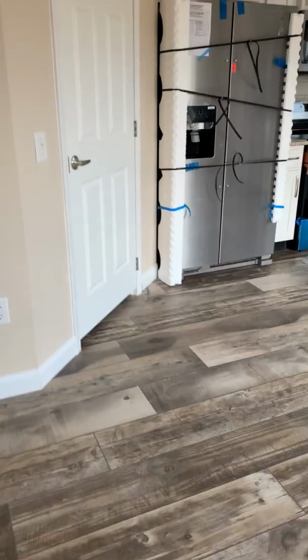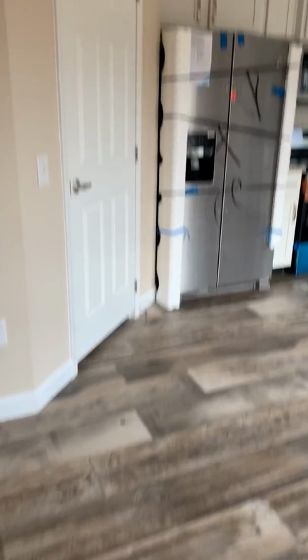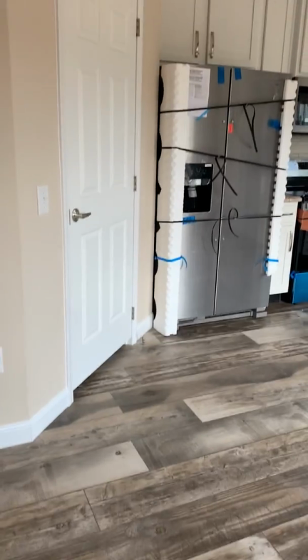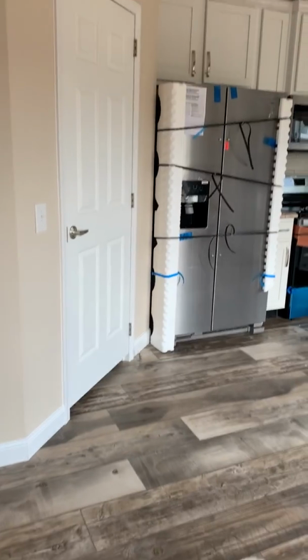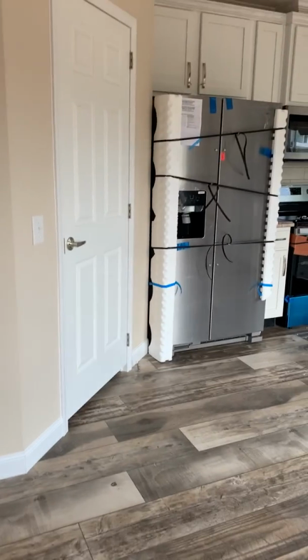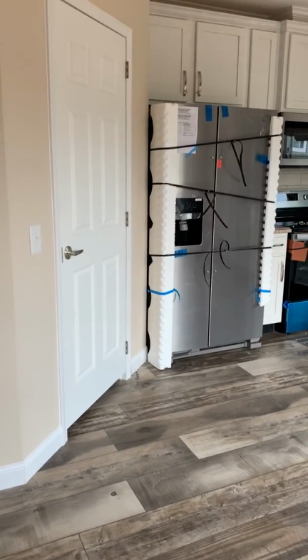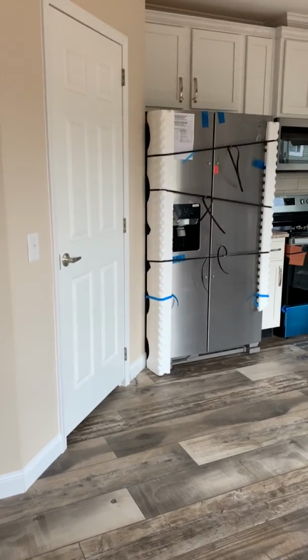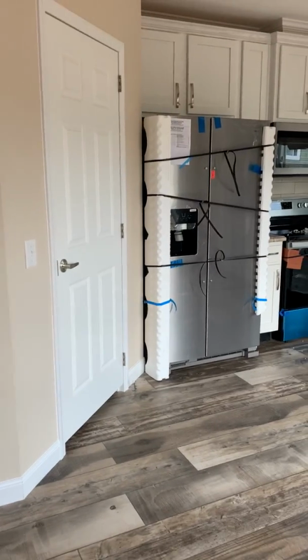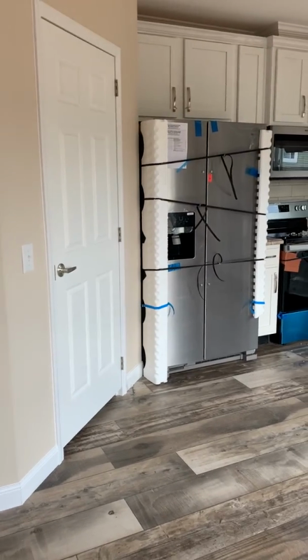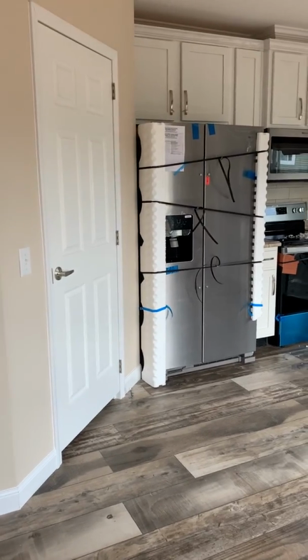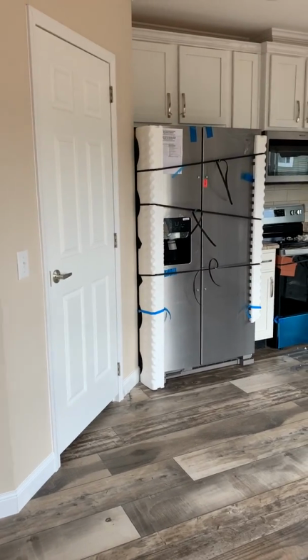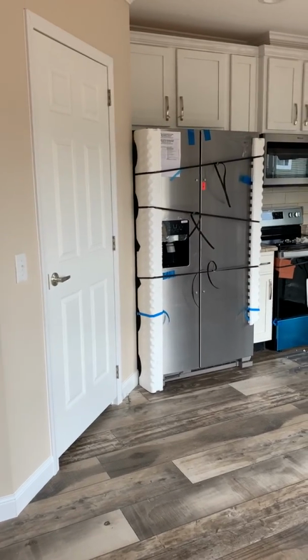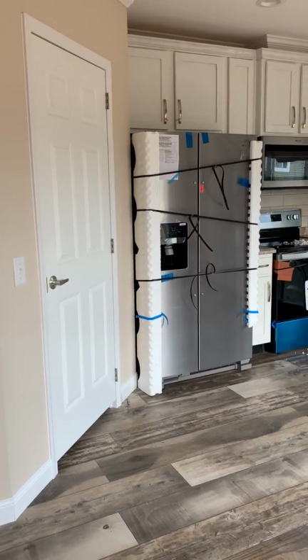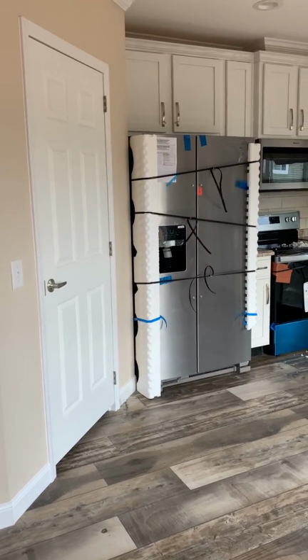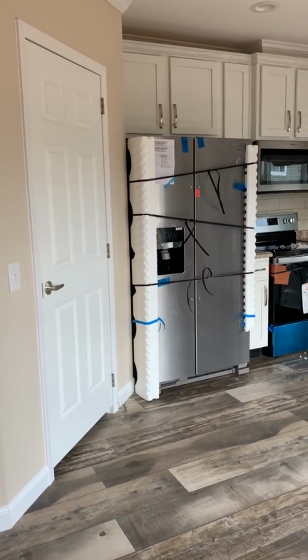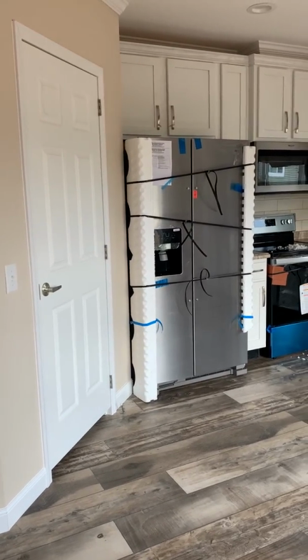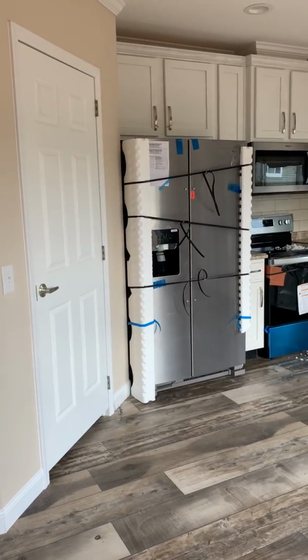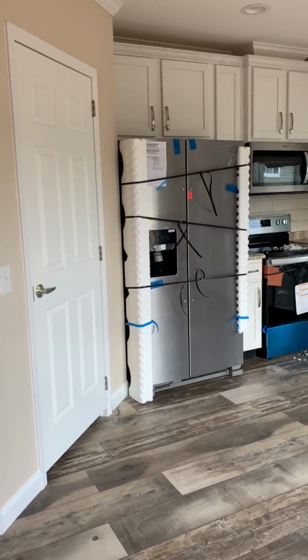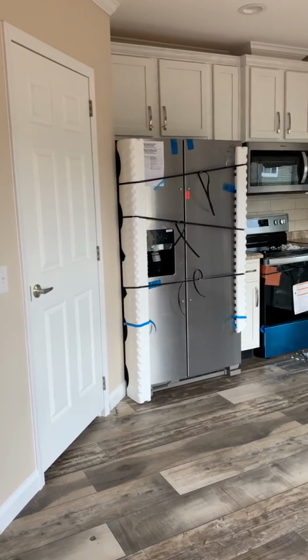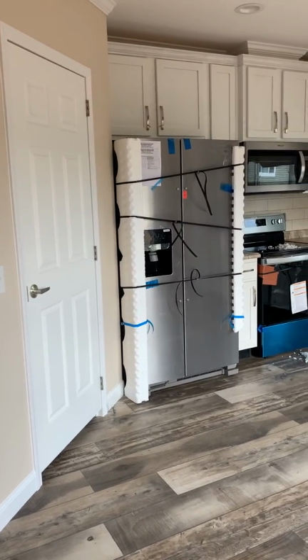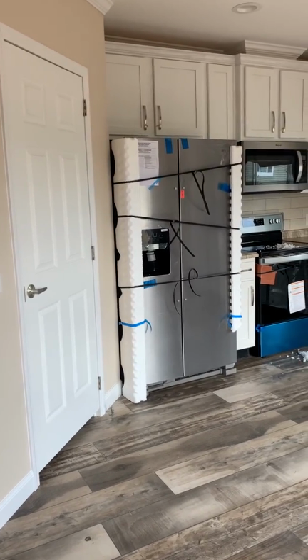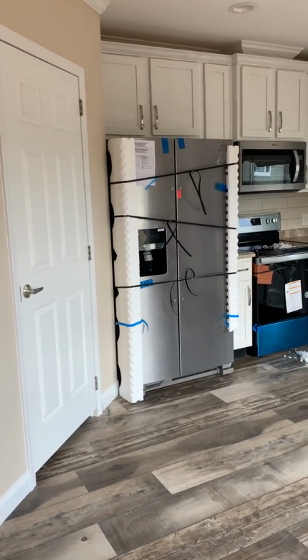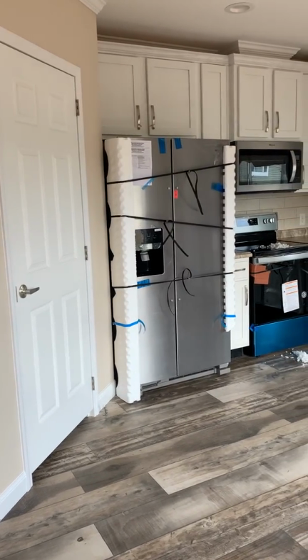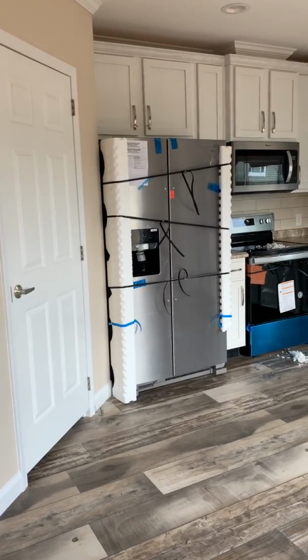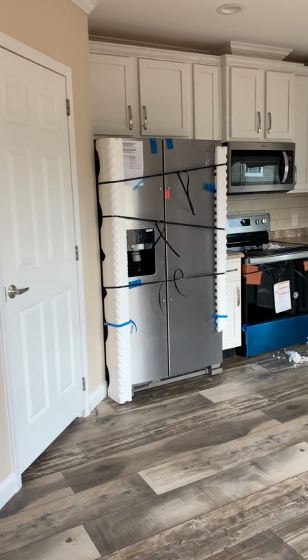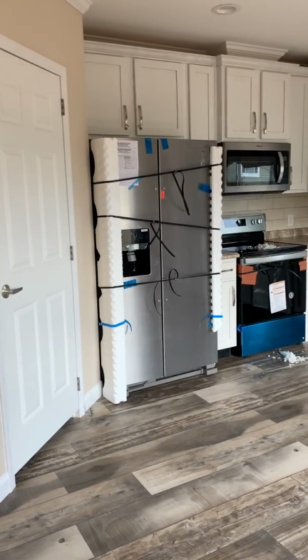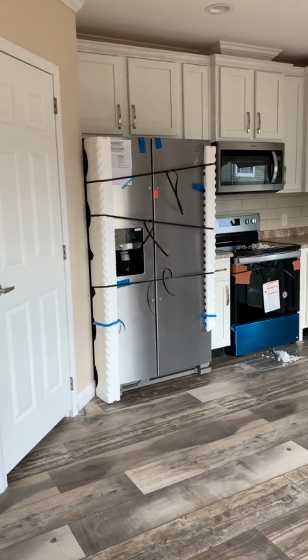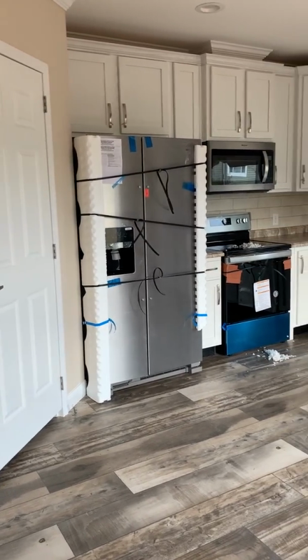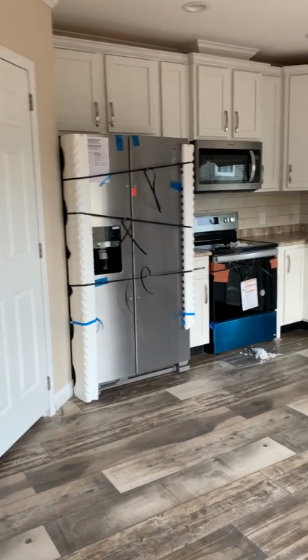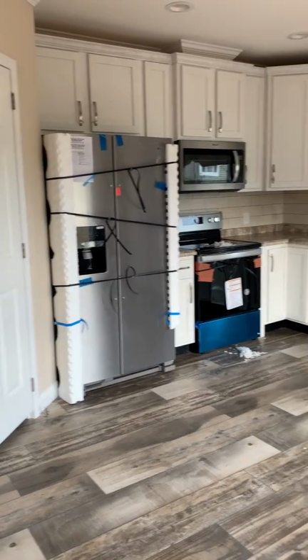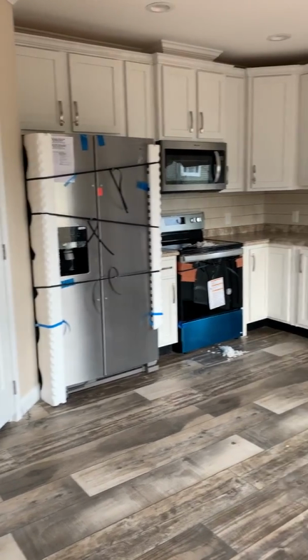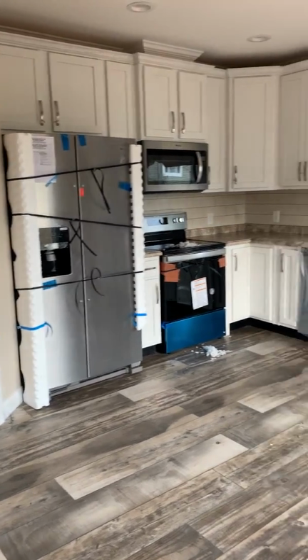Hey everybody, it's Tim at Key Allegro Villas here to show you my brand new 10-12 model.